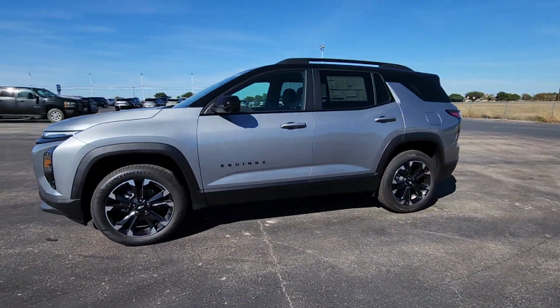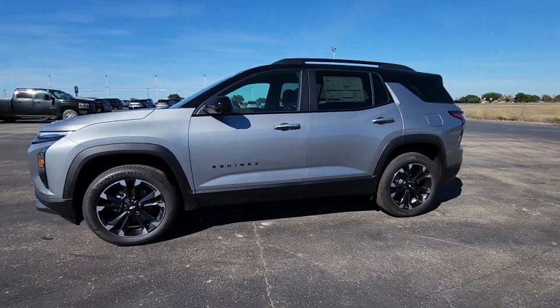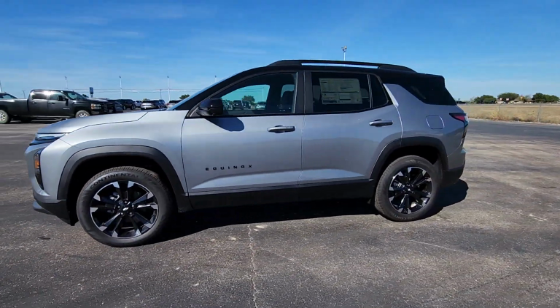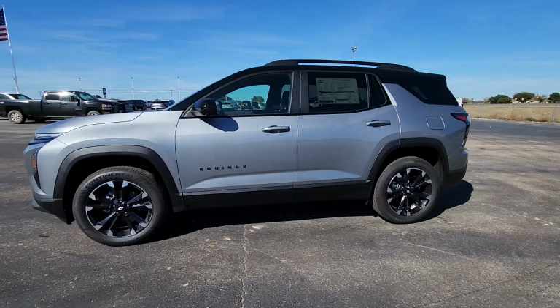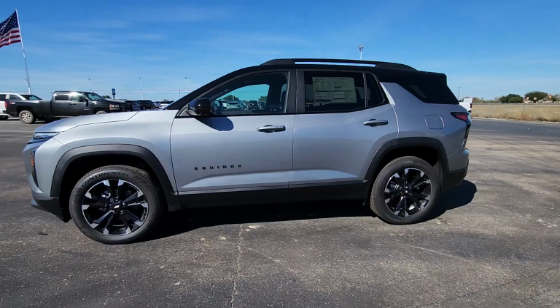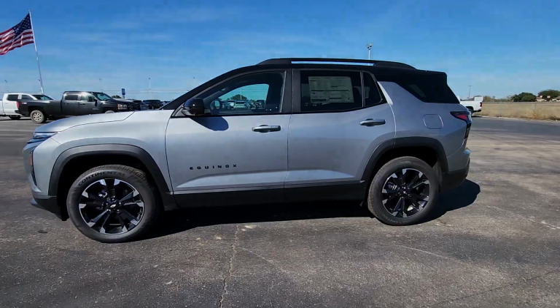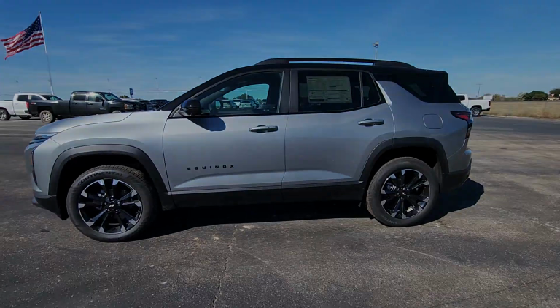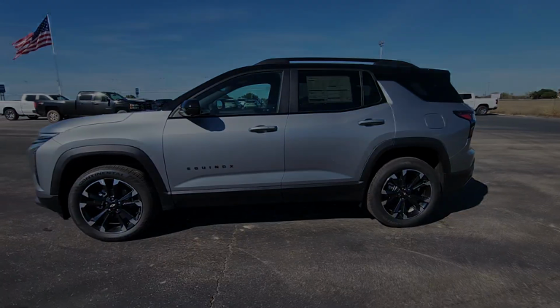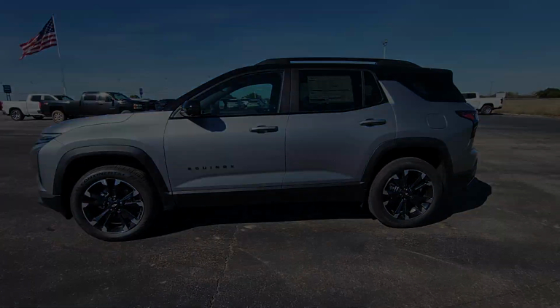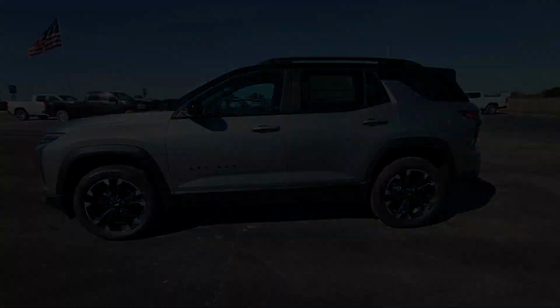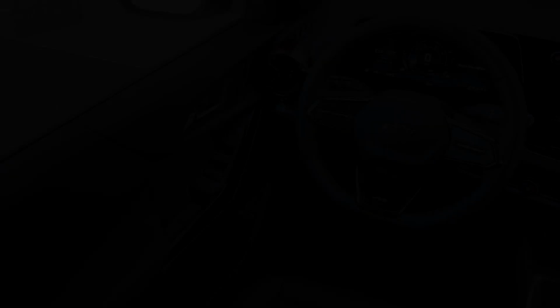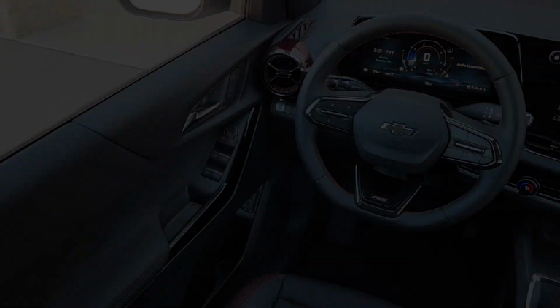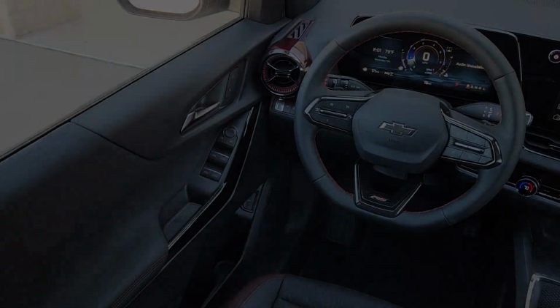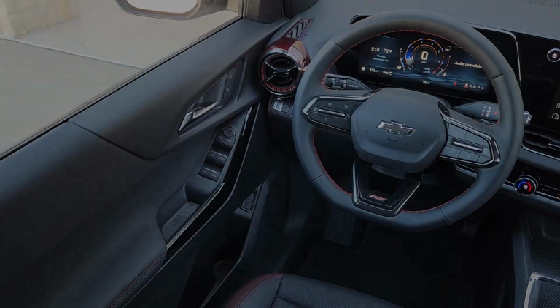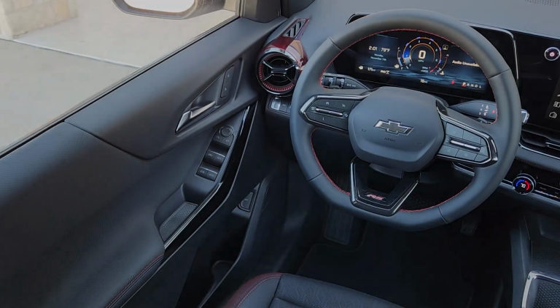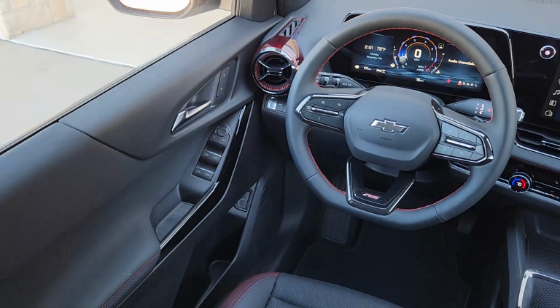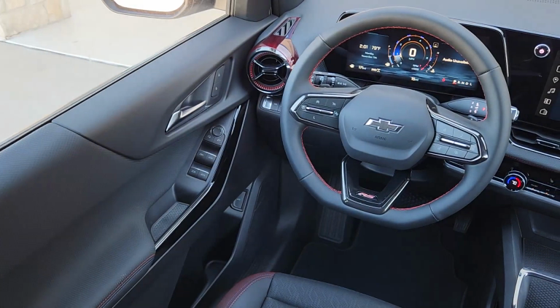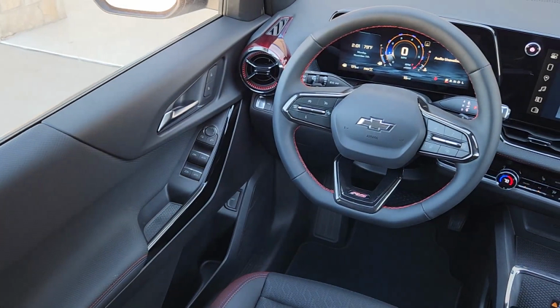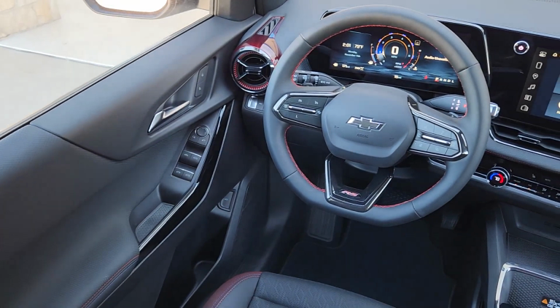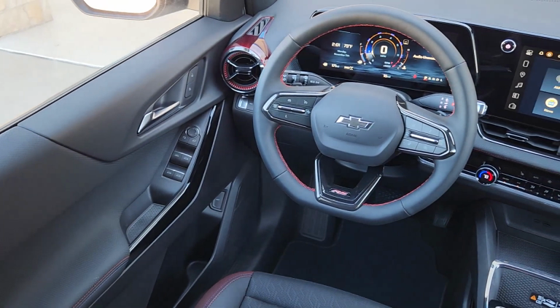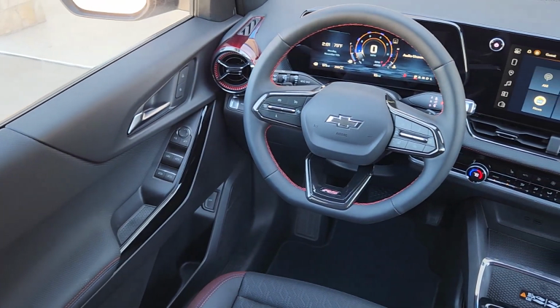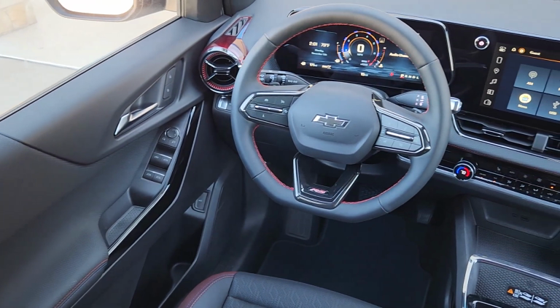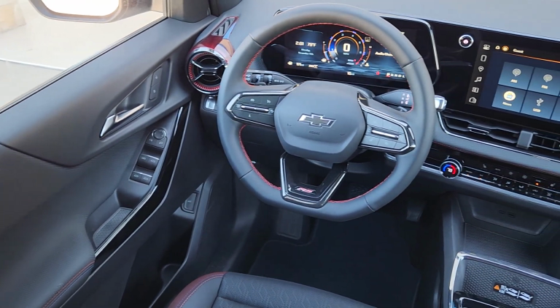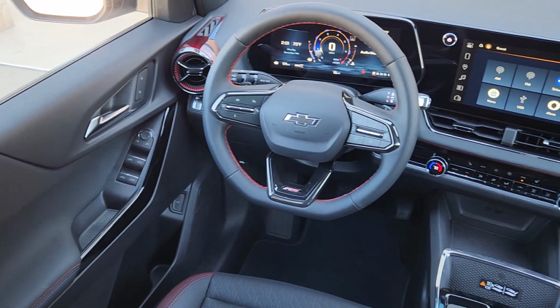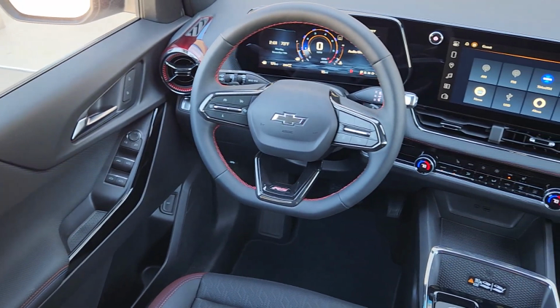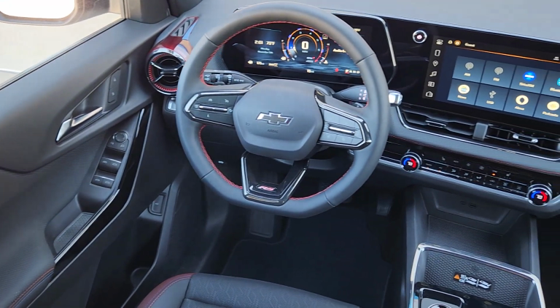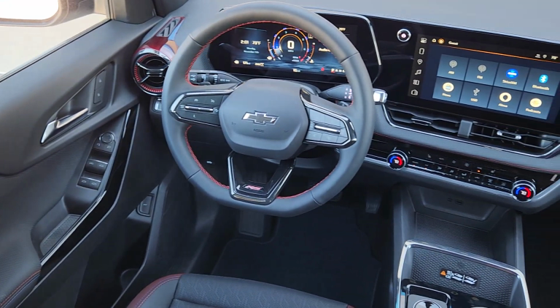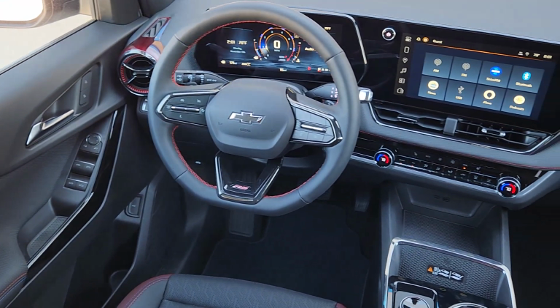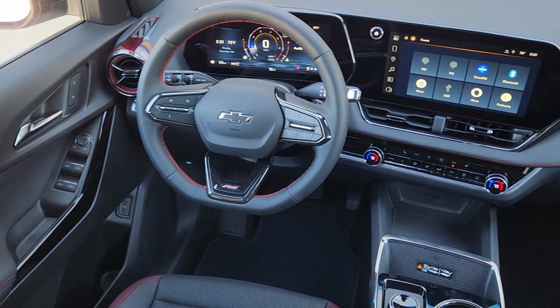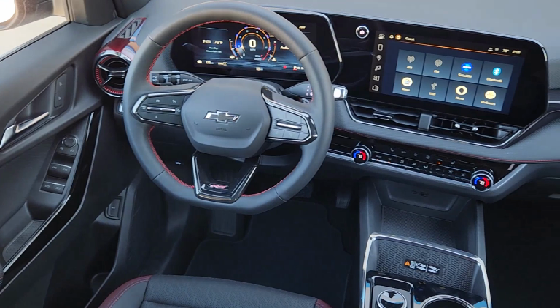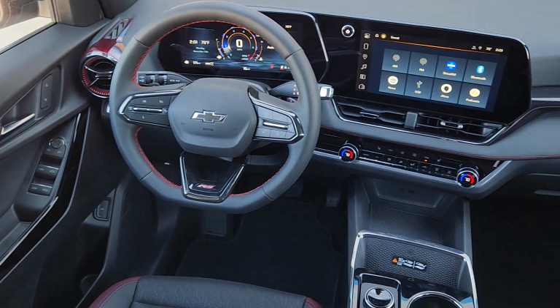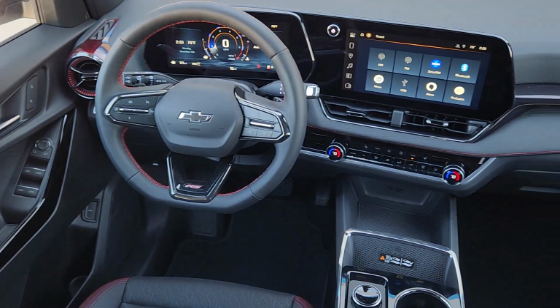Rear camera mirror, satellite radio, premium sound system, power liftgate, and fog lamps.